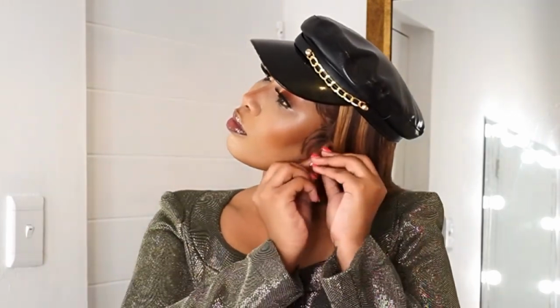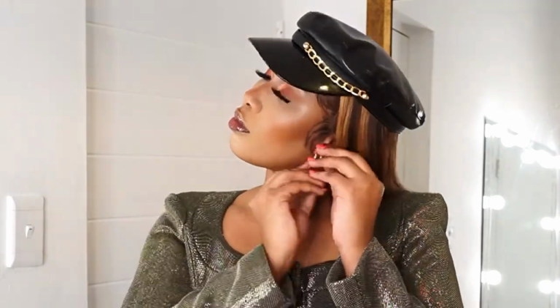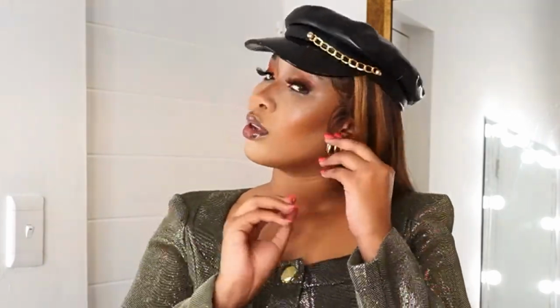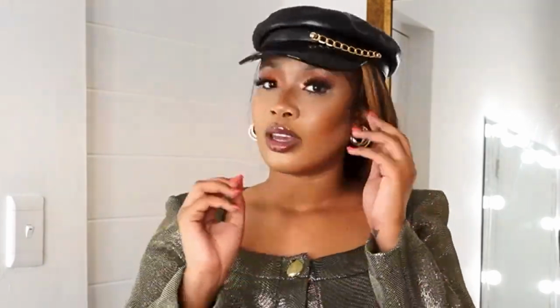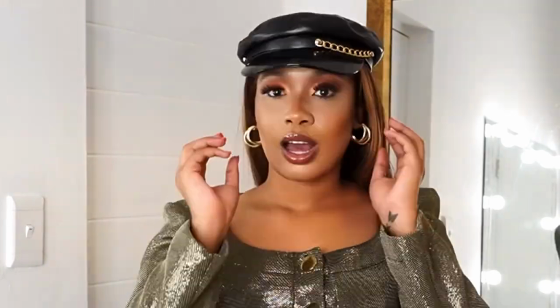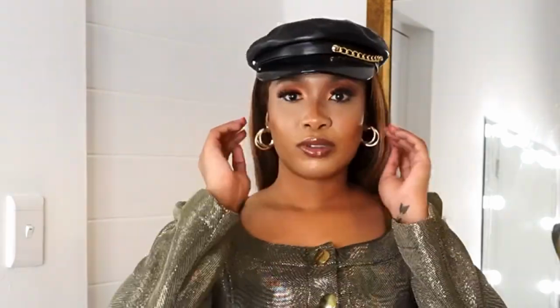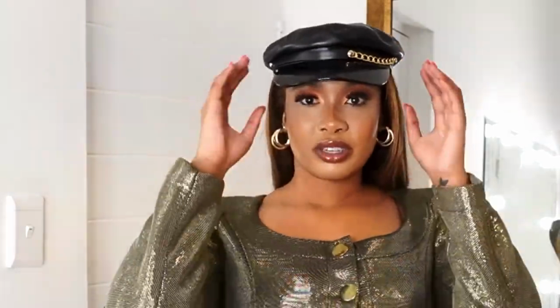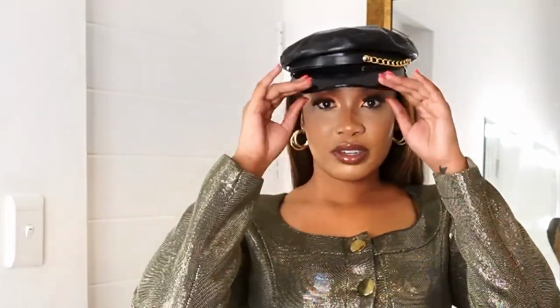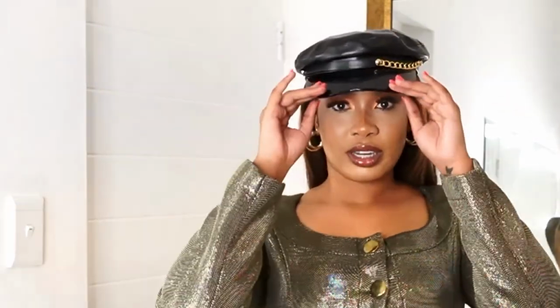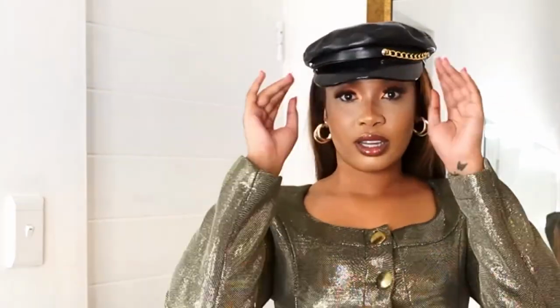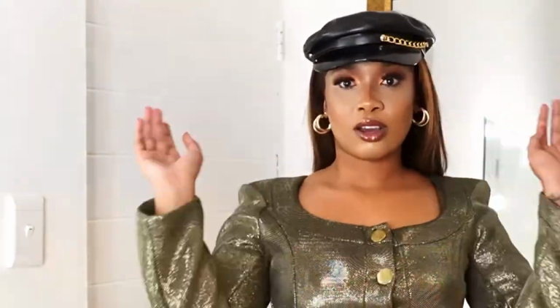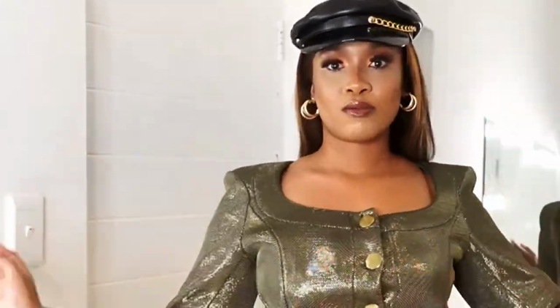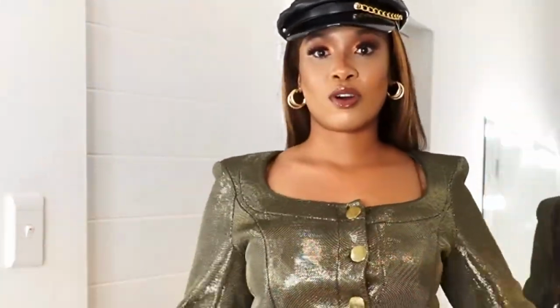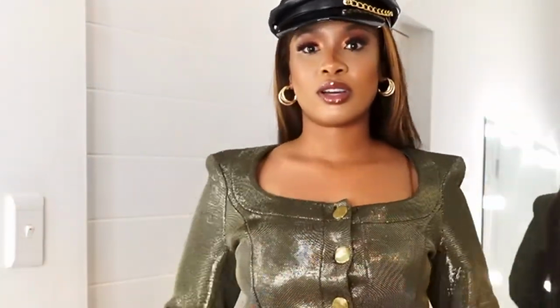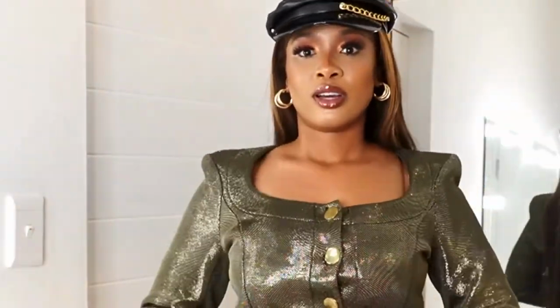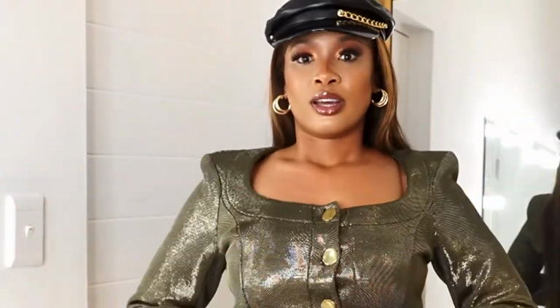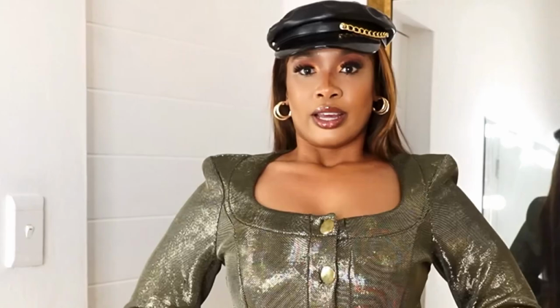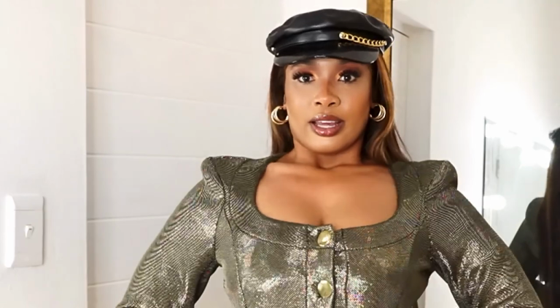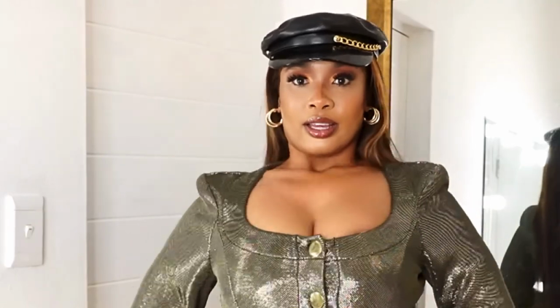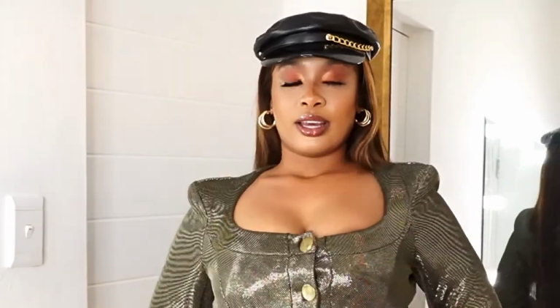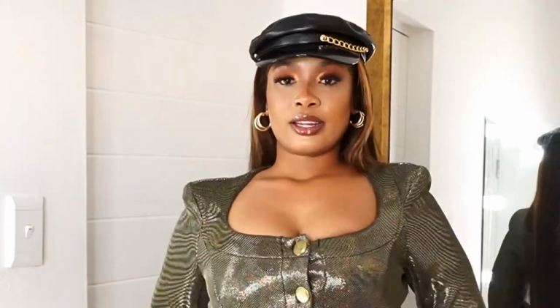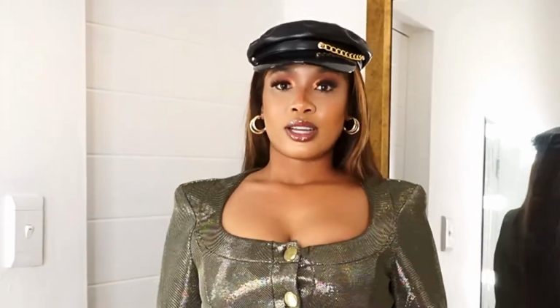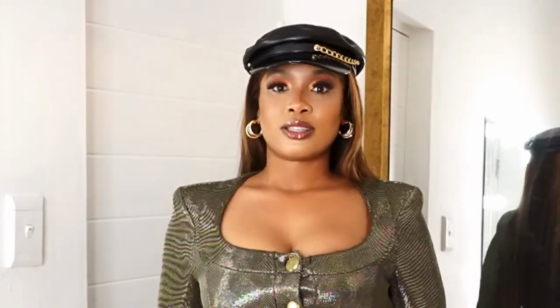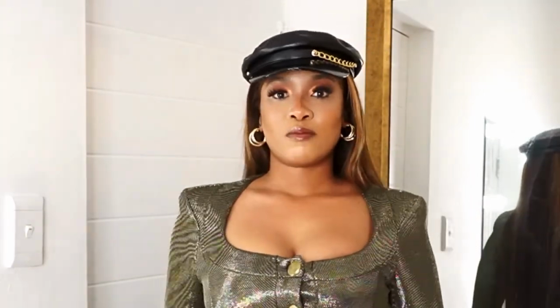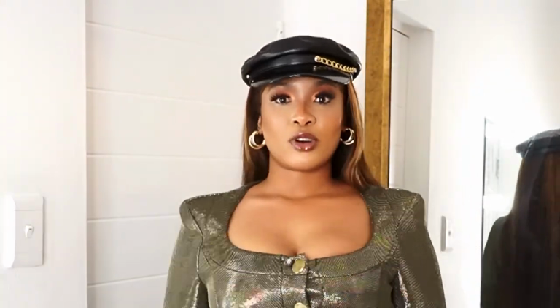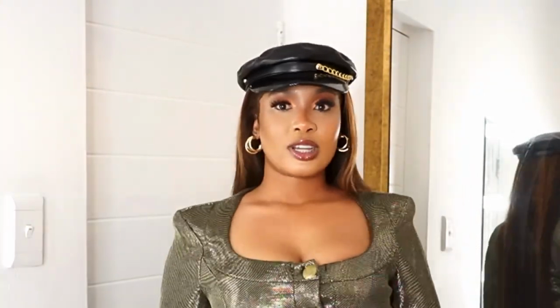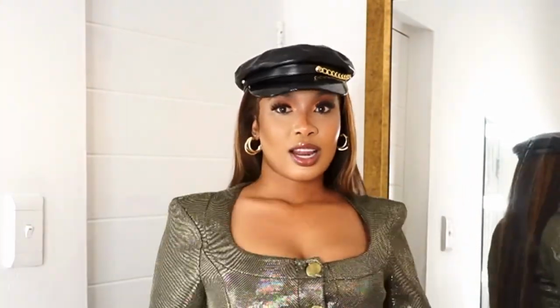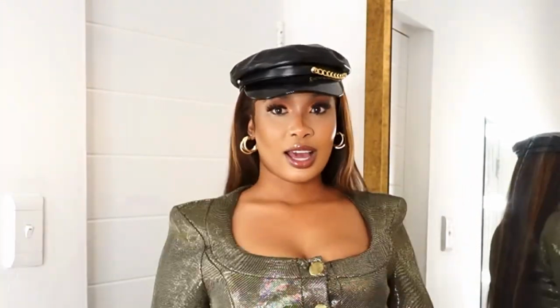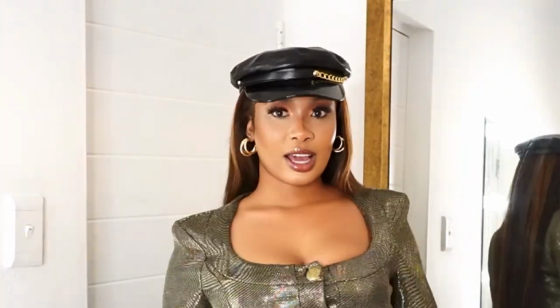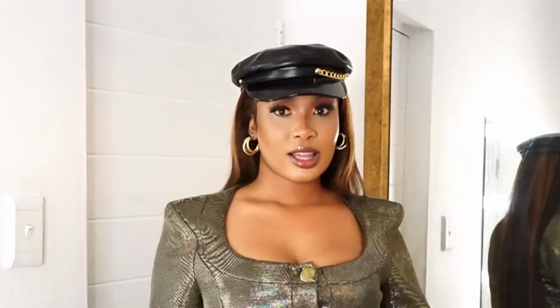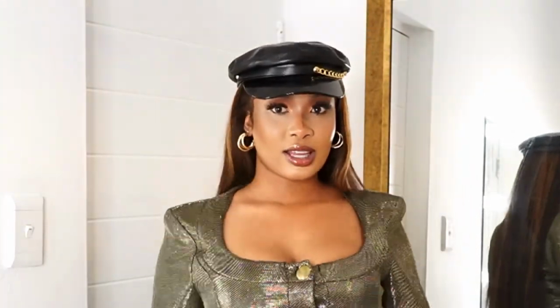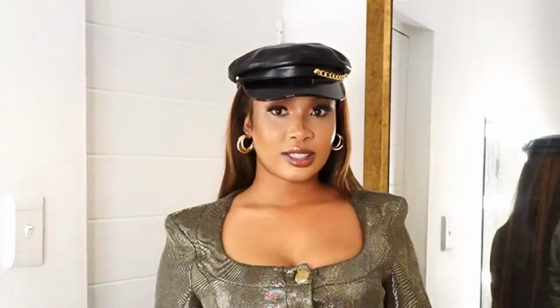Yeah, I would definitely rock it somewhat like this.